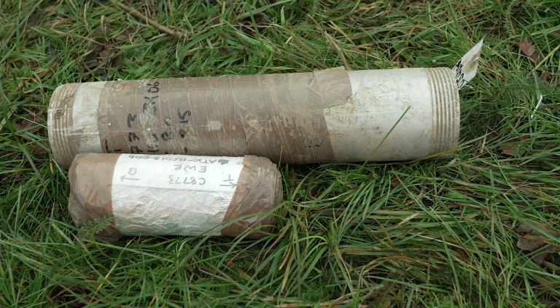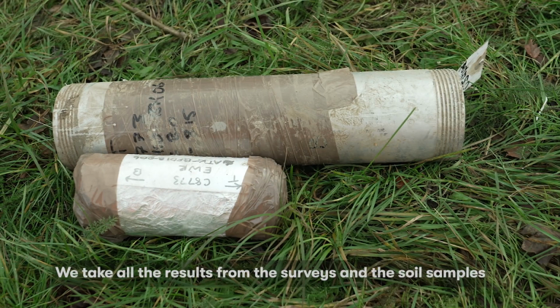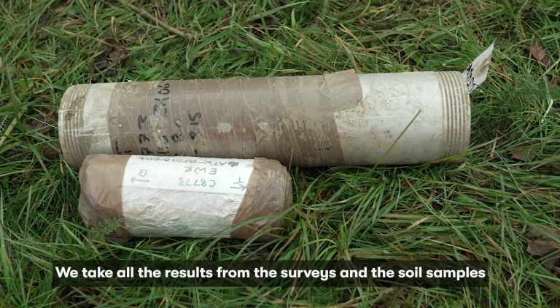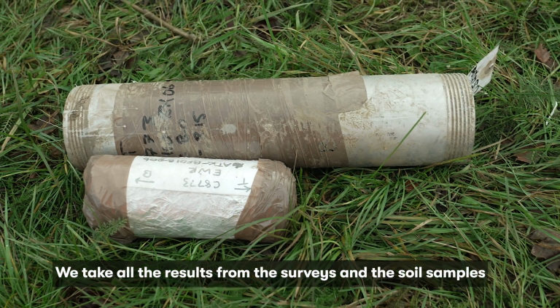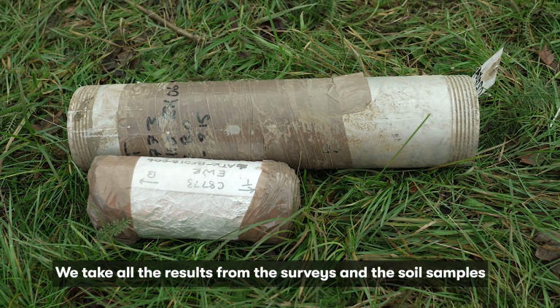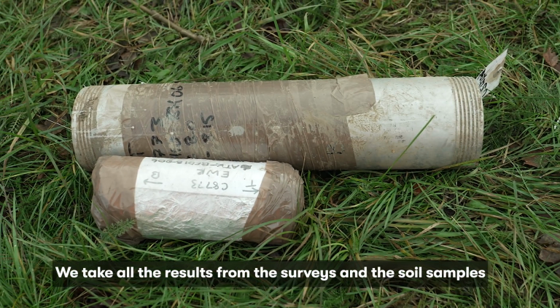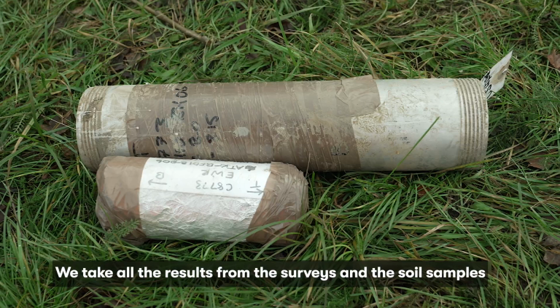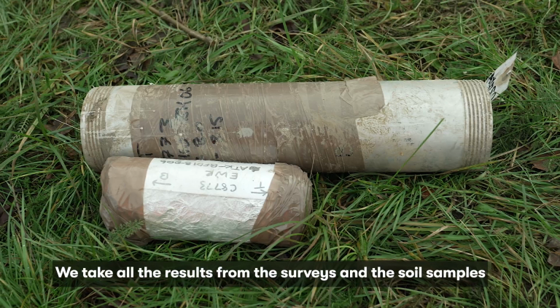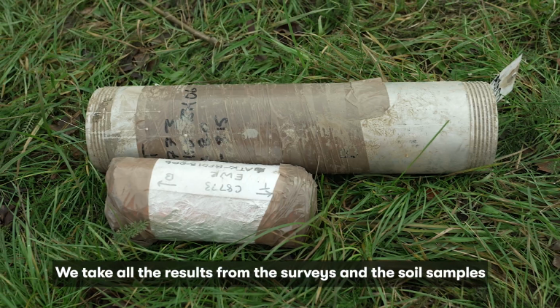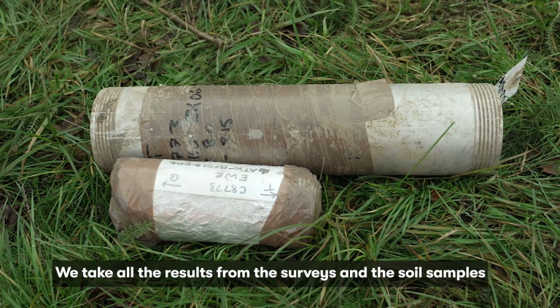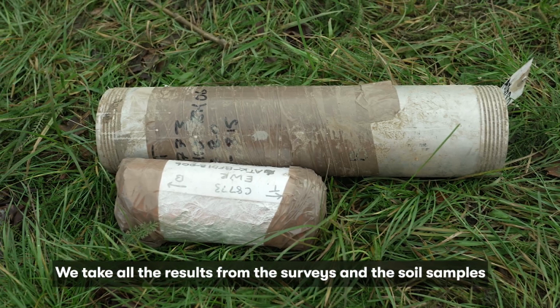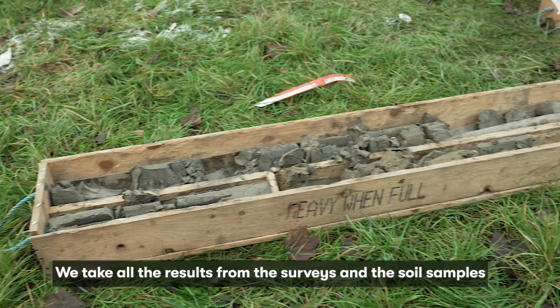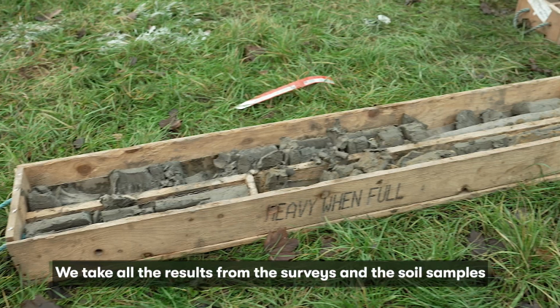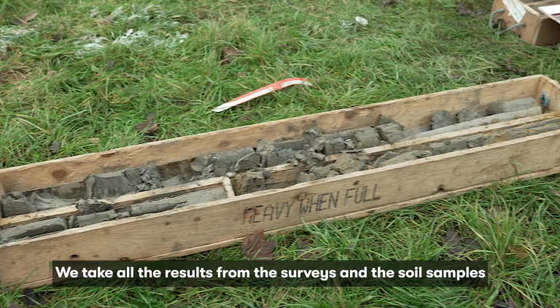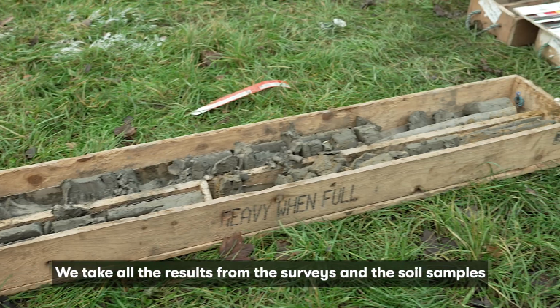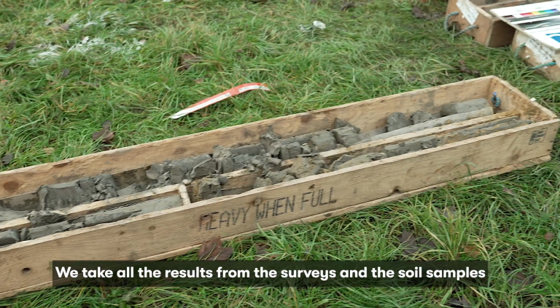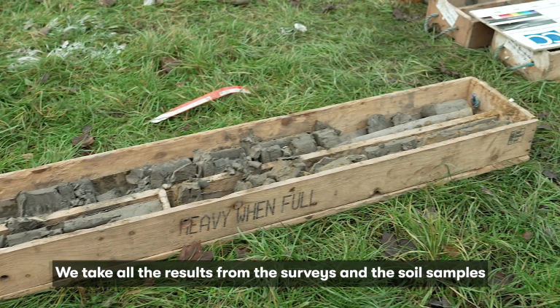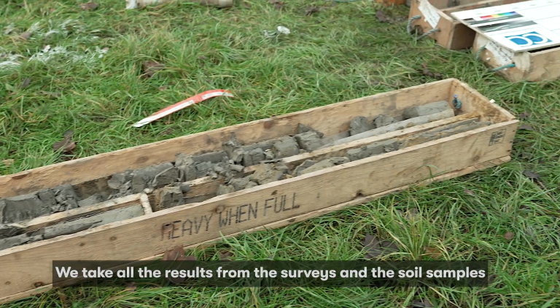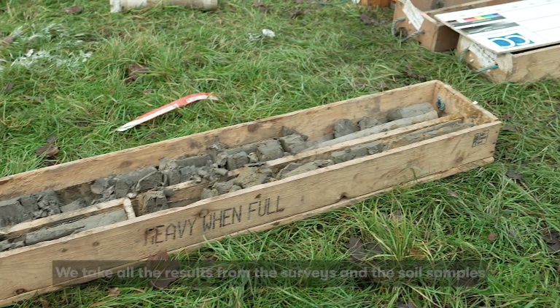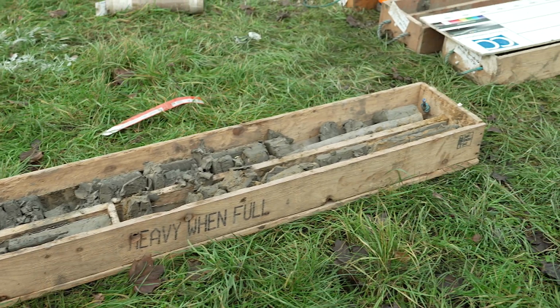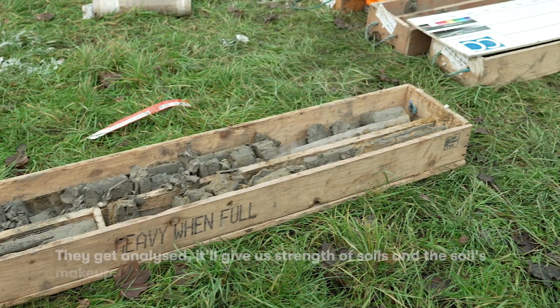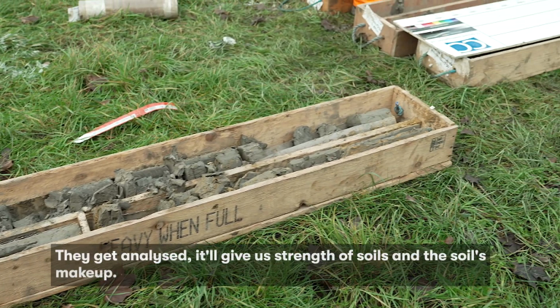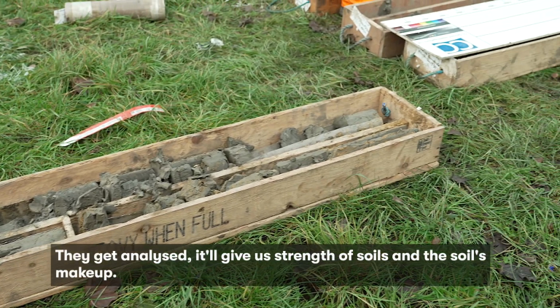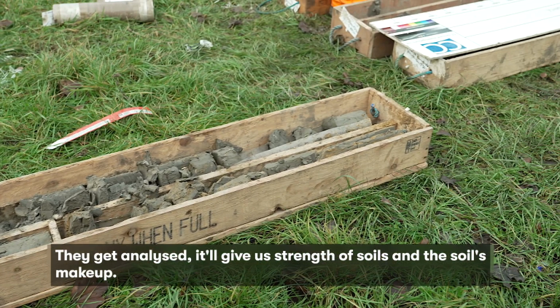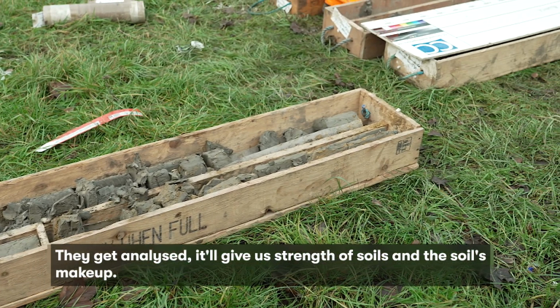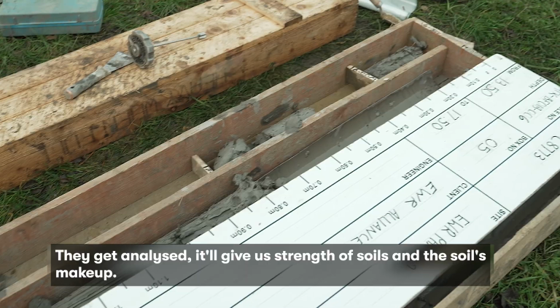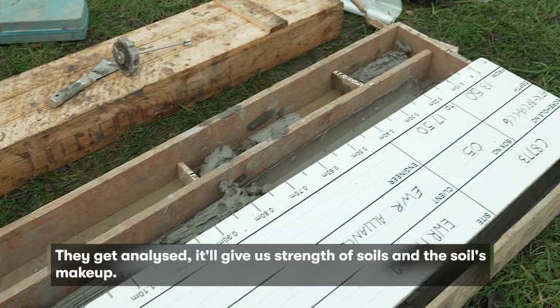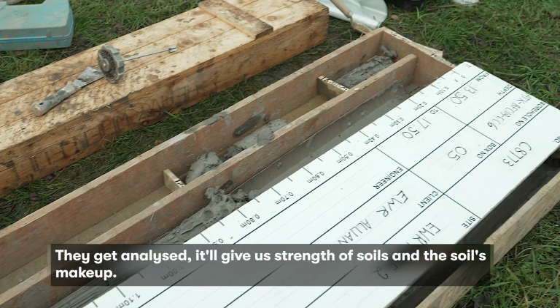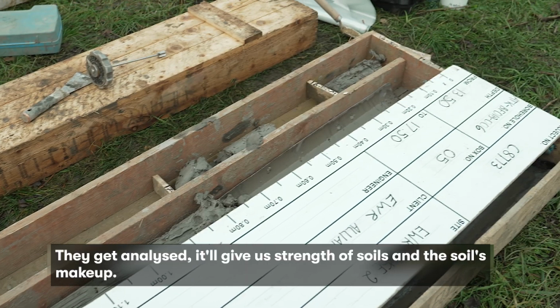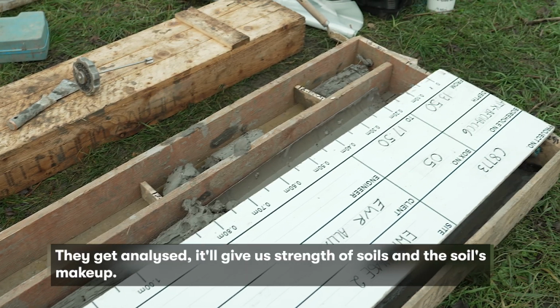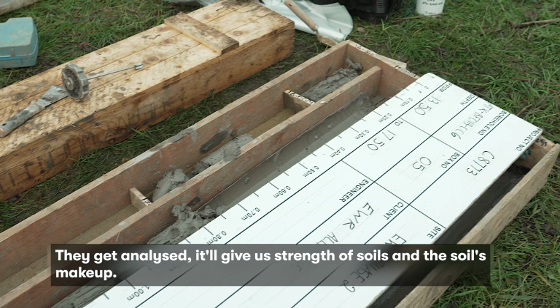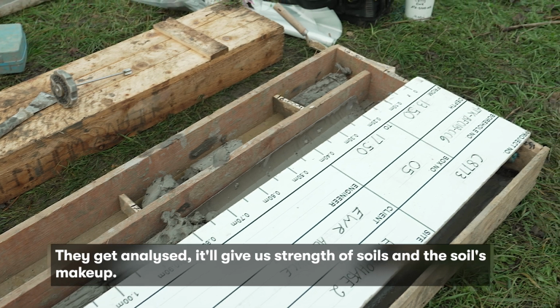We take all the results from the surveys and the soil samples, they get analysed. It will give us the strength of soils and the soil's makeup.